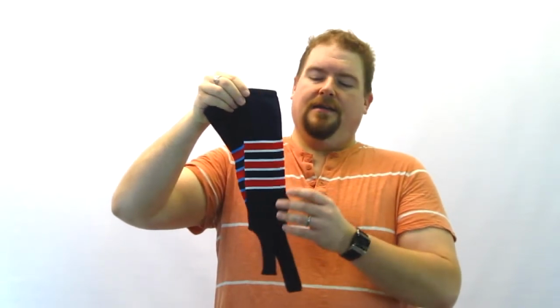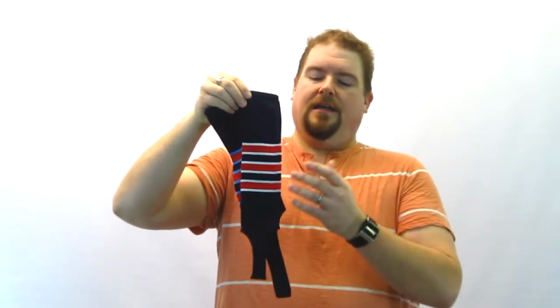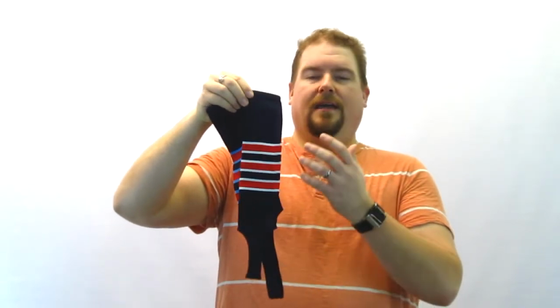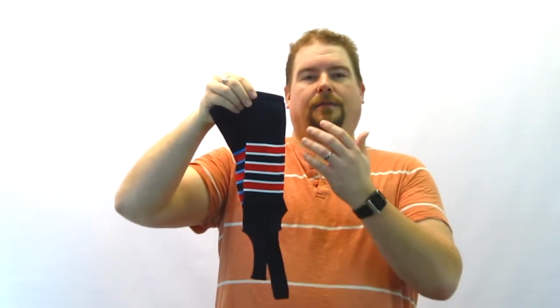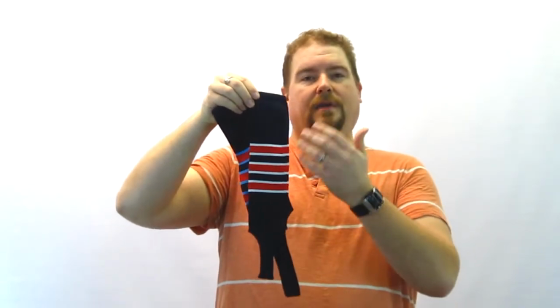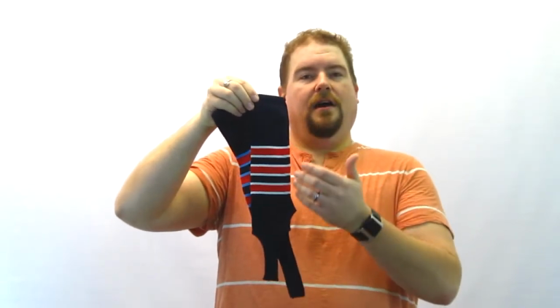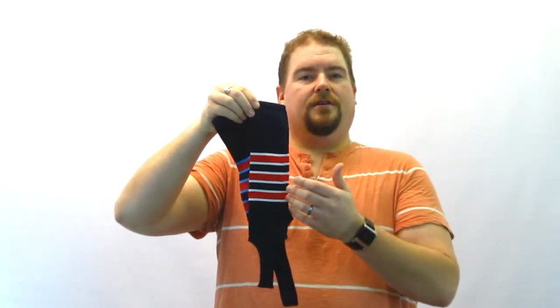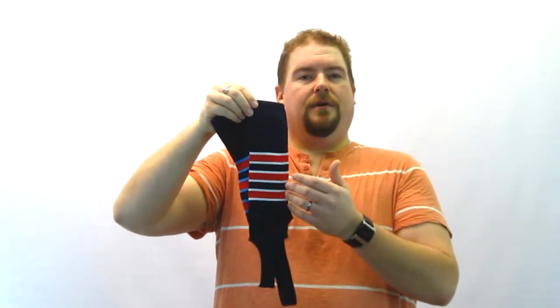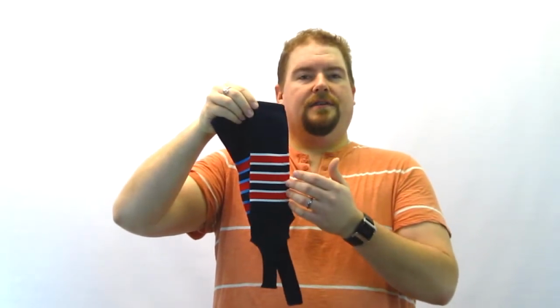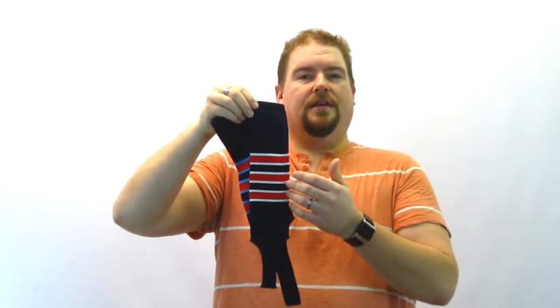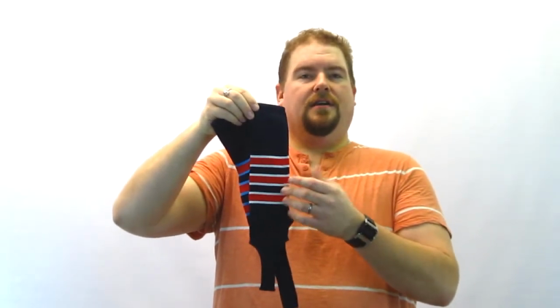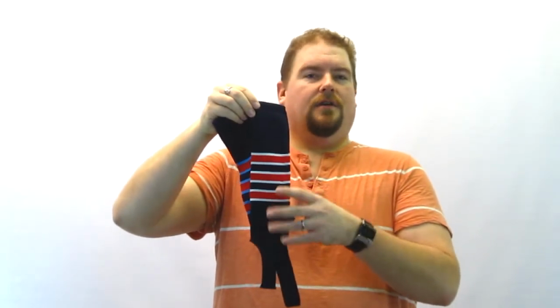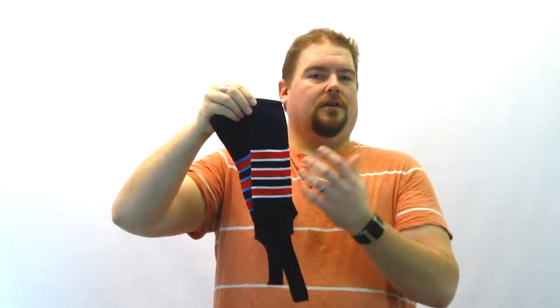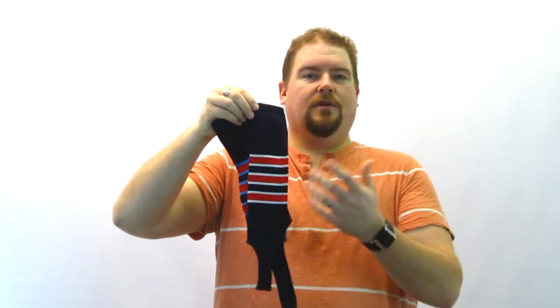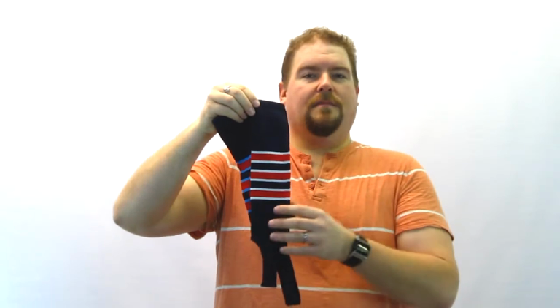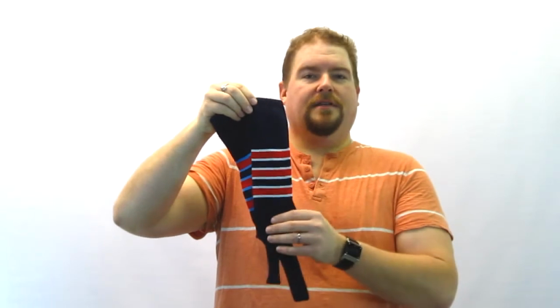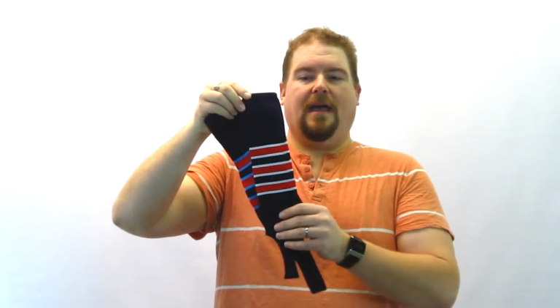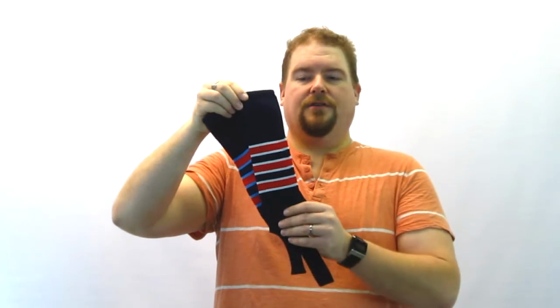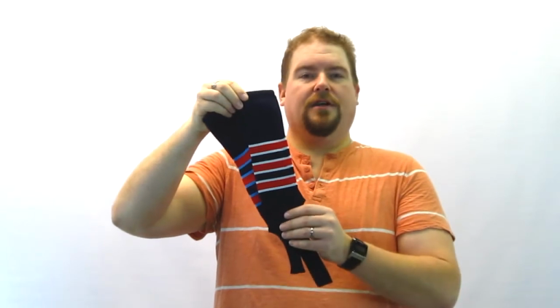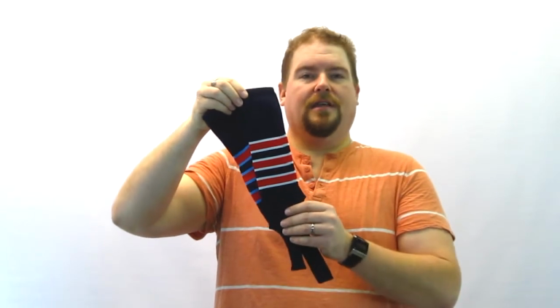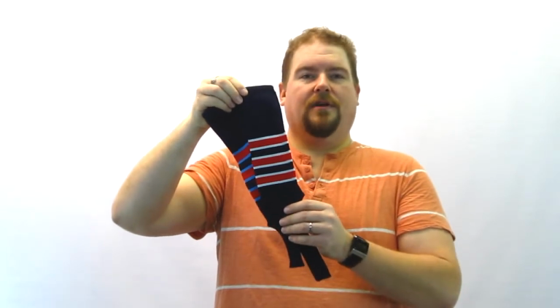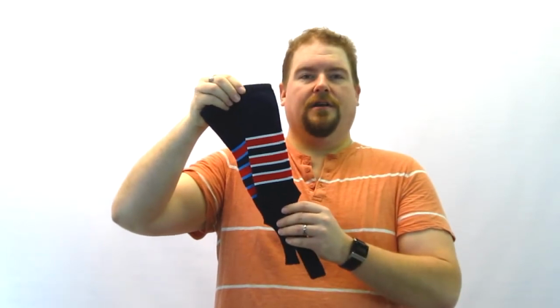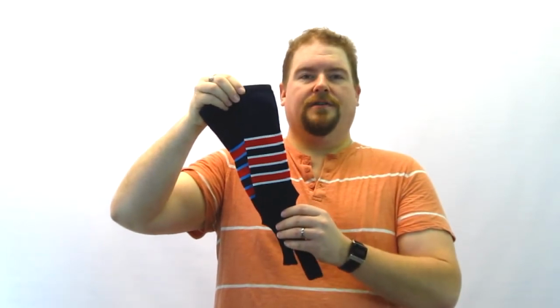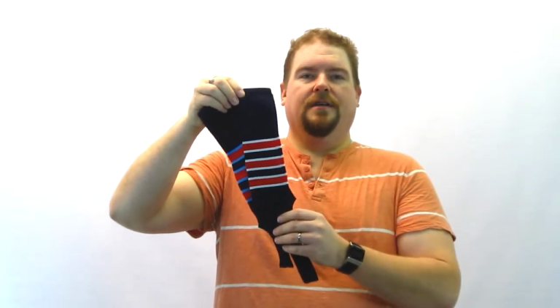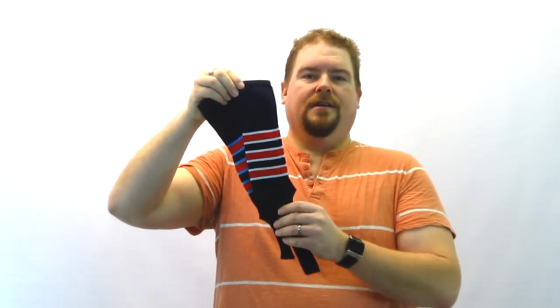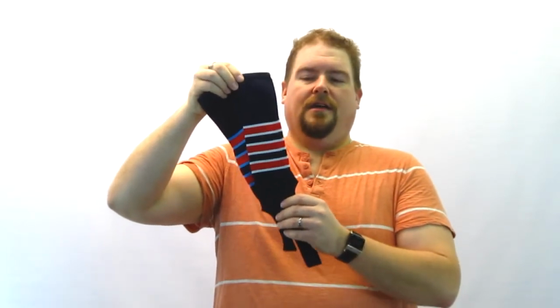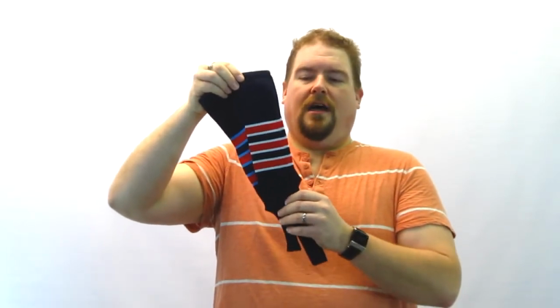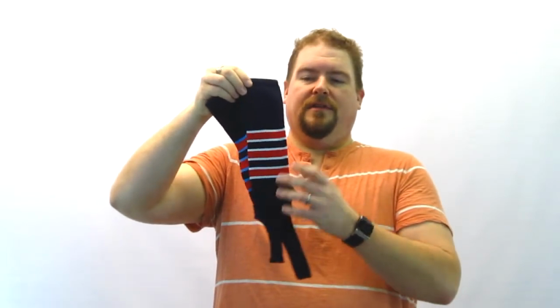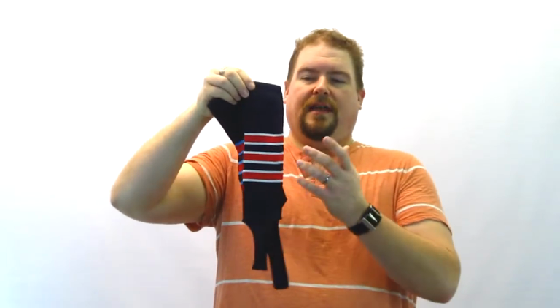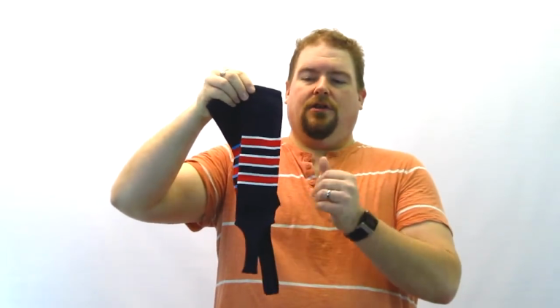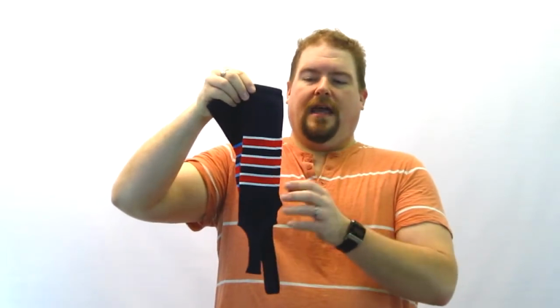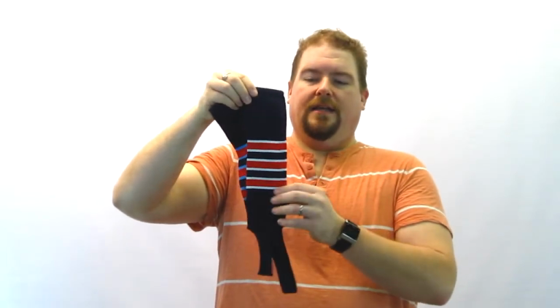You get three color choices here so you can really mix and match all your team colors. Let's take a look at it.